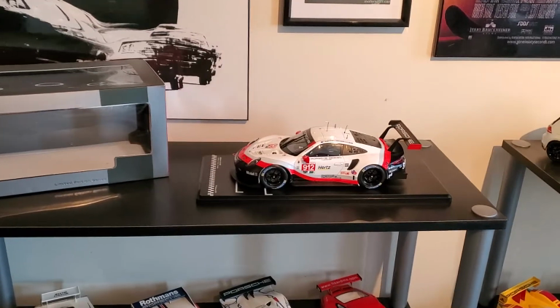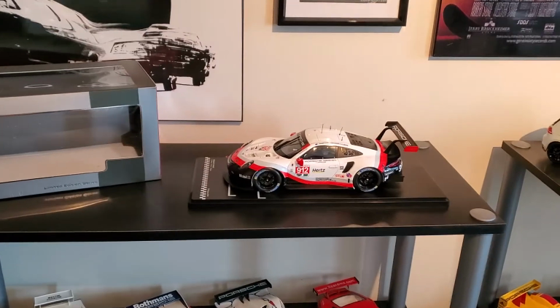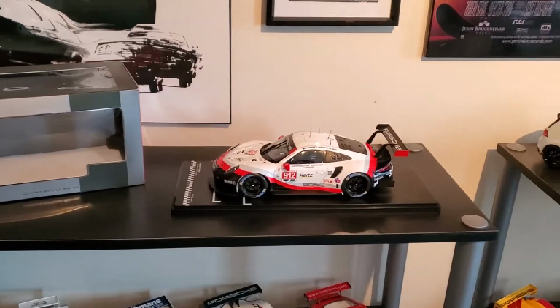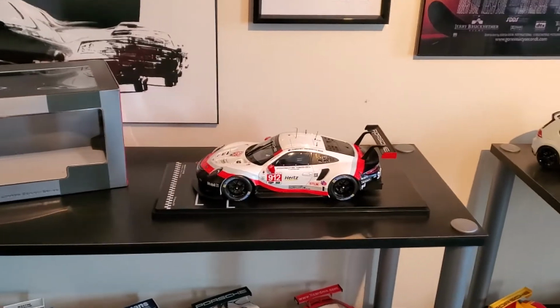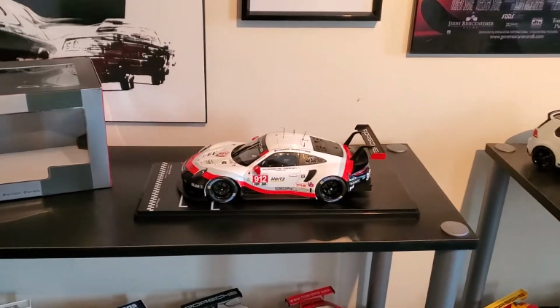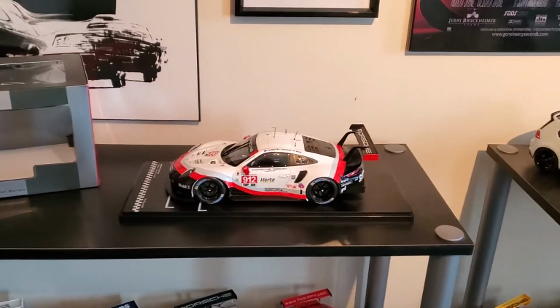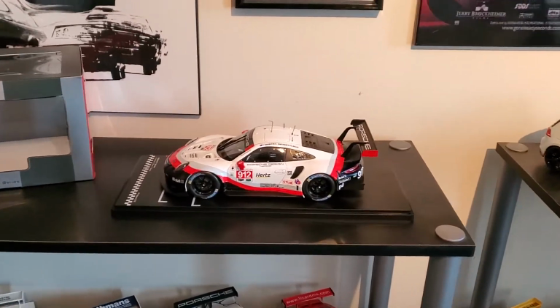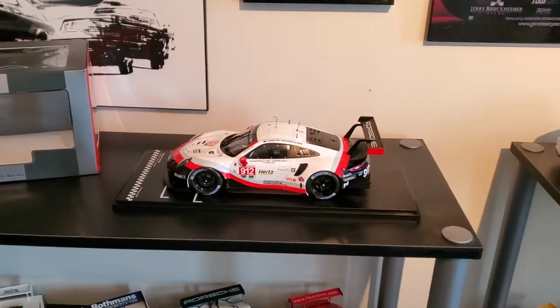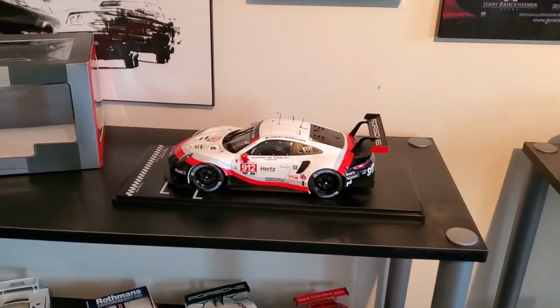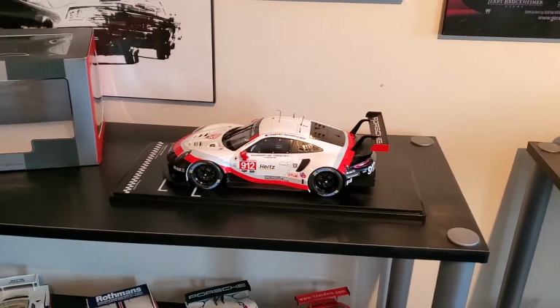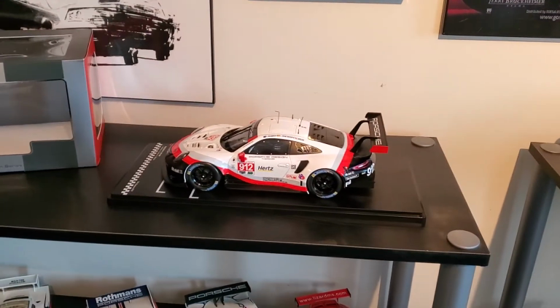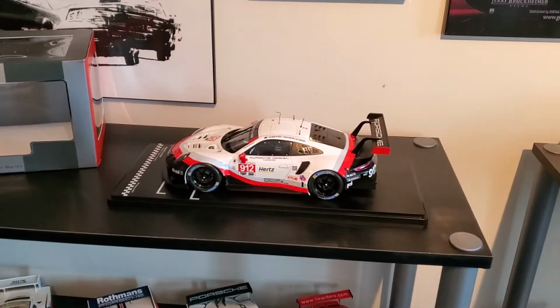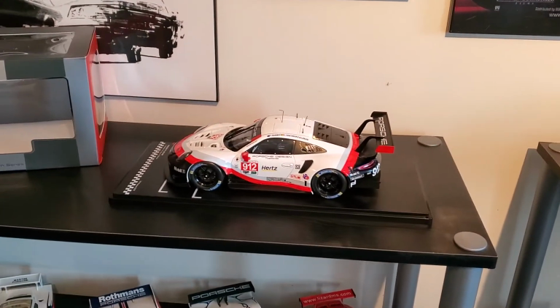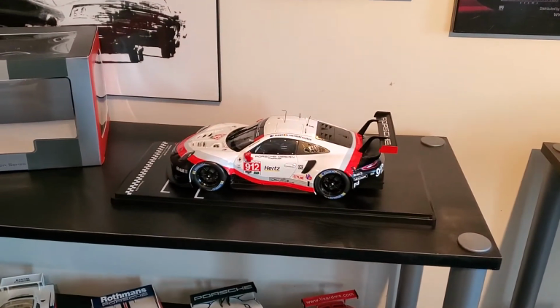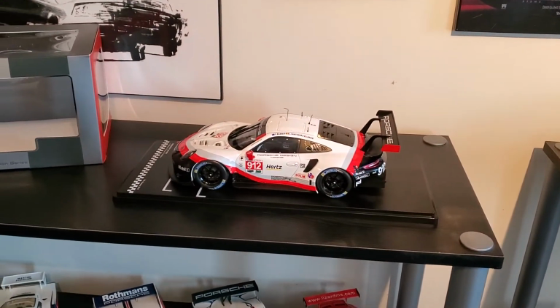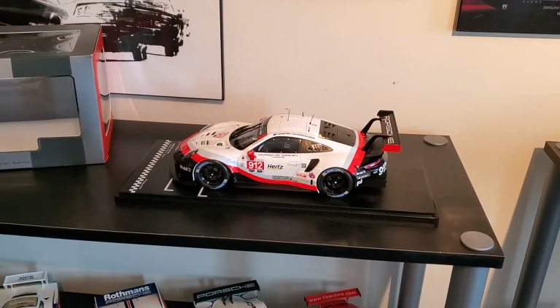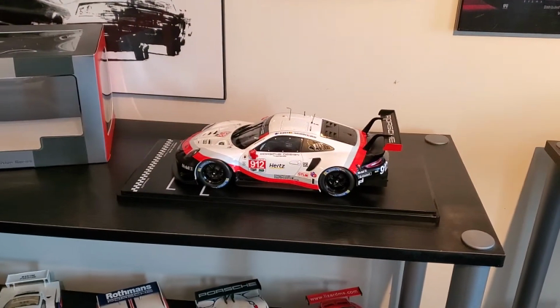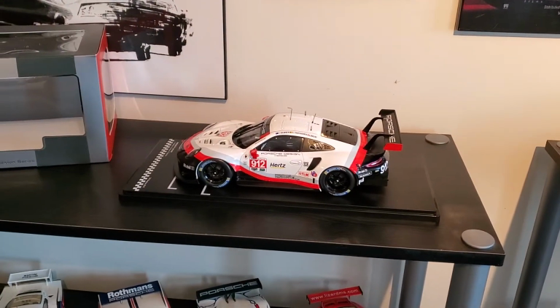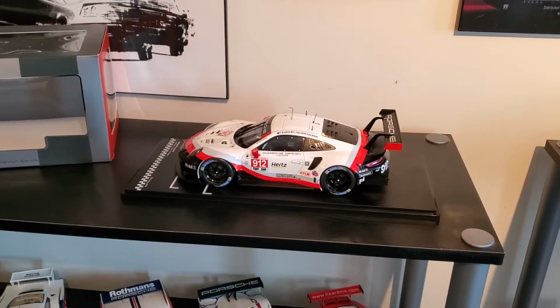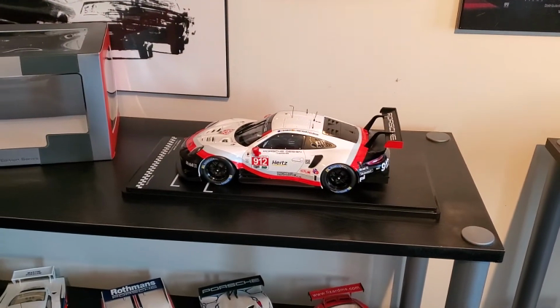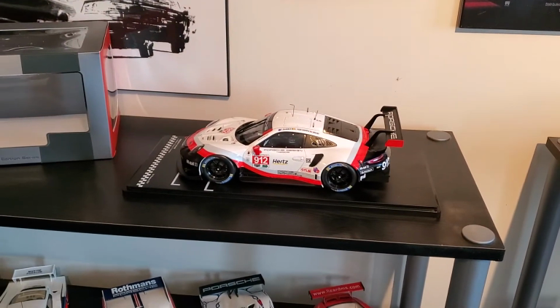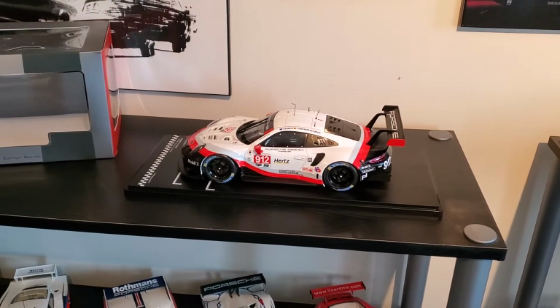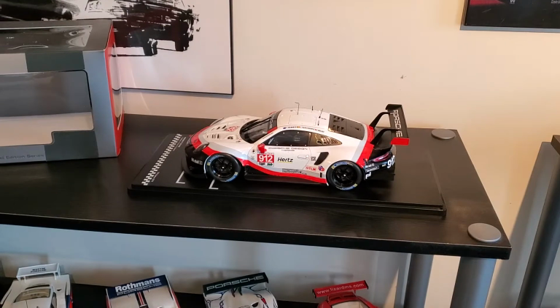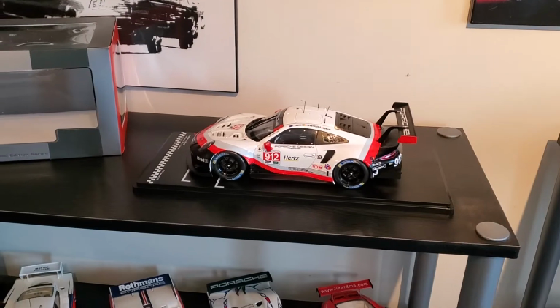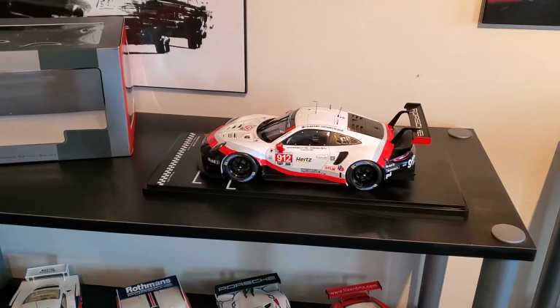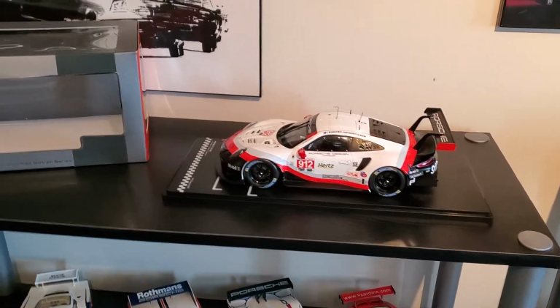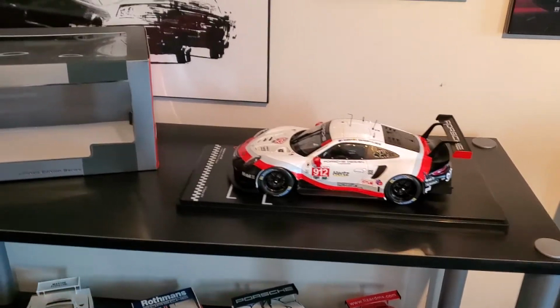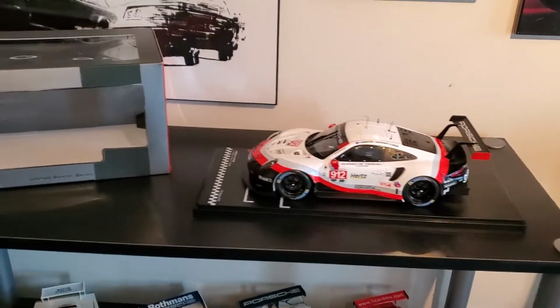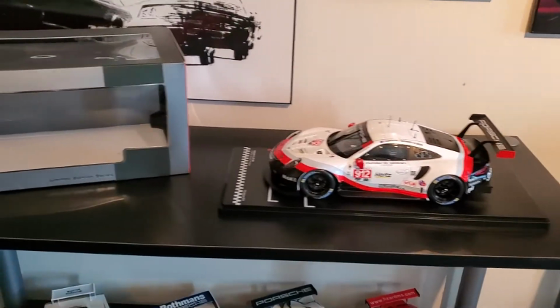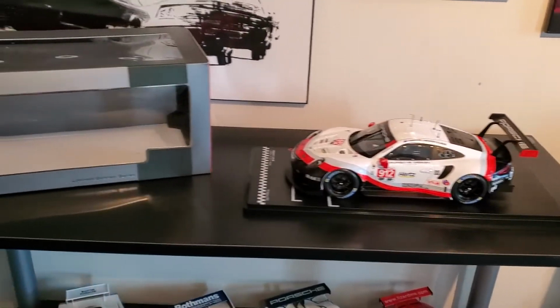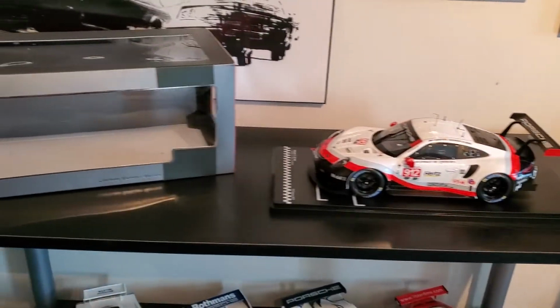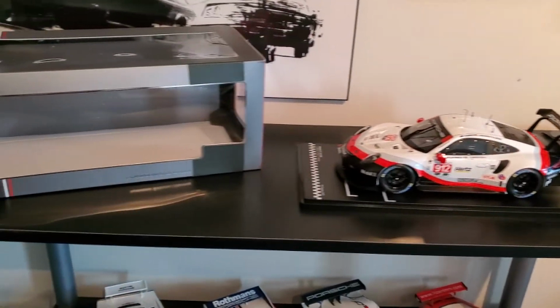What's up guys? Just wanted to make a quick video here and show you a new model that I just got.